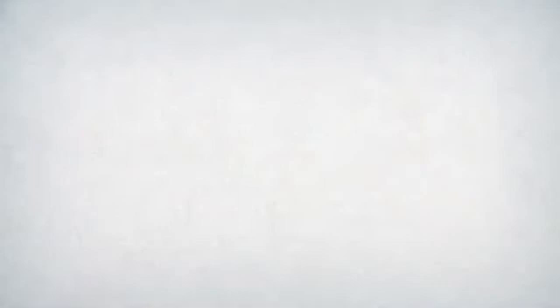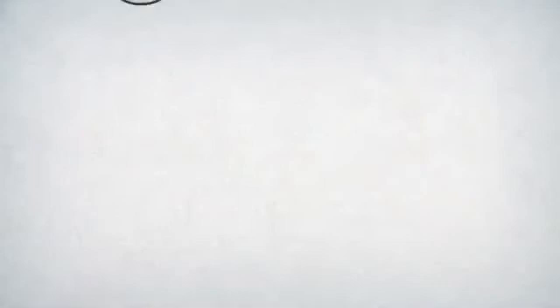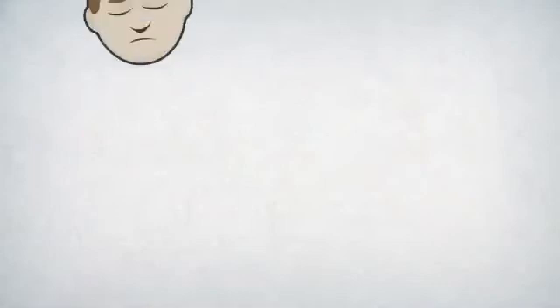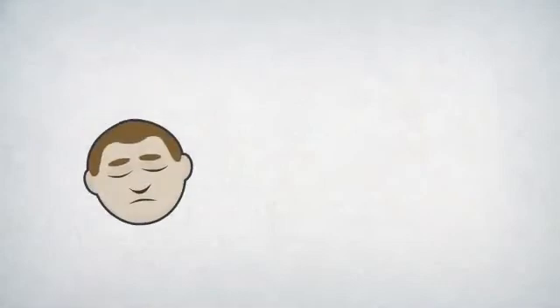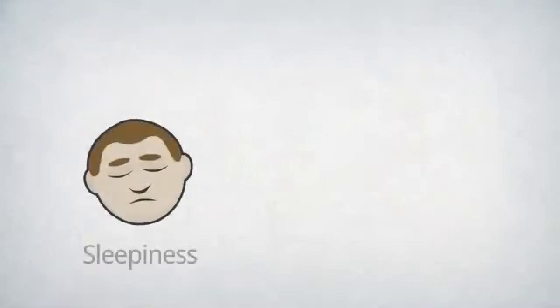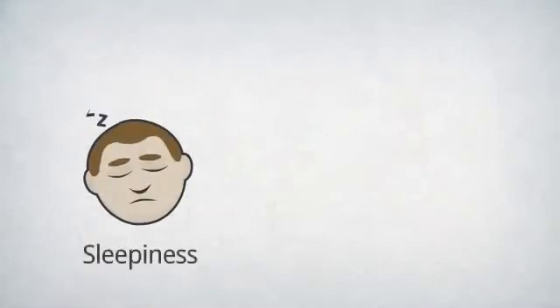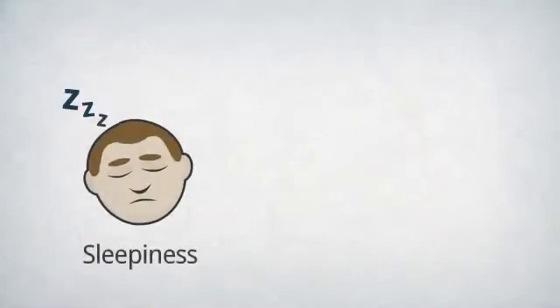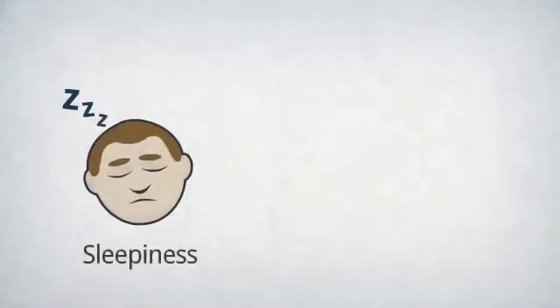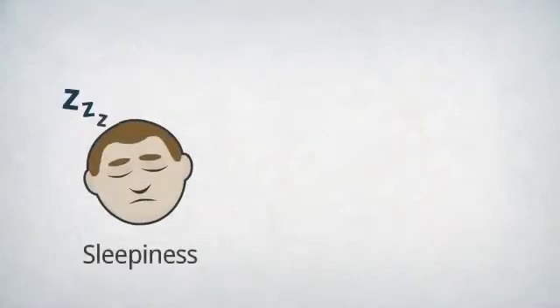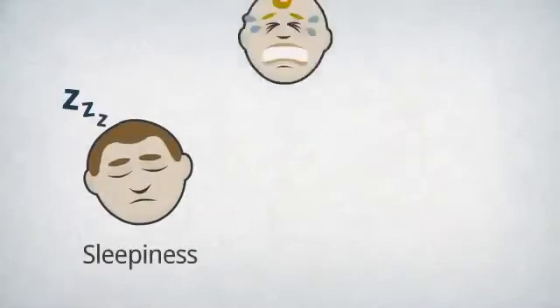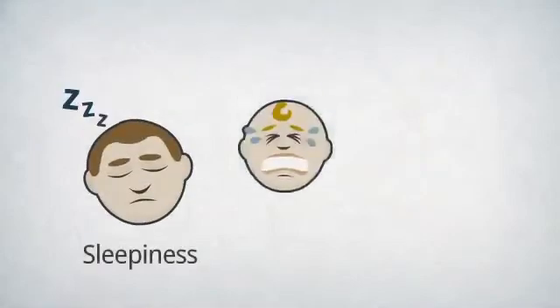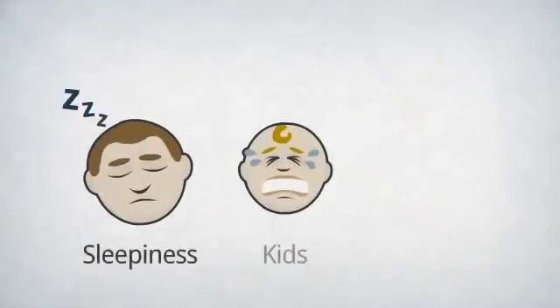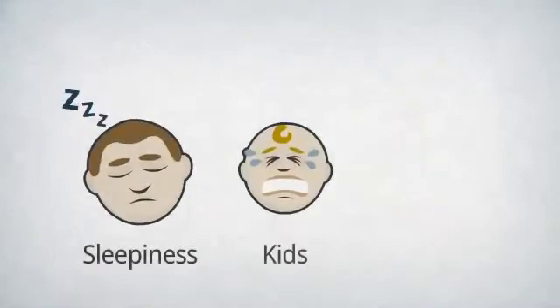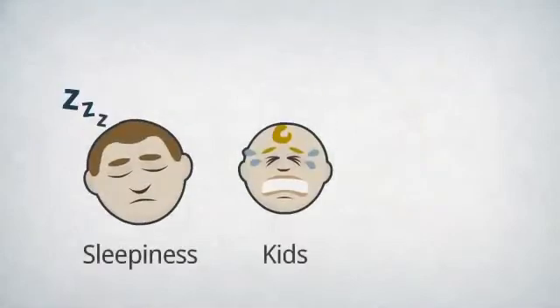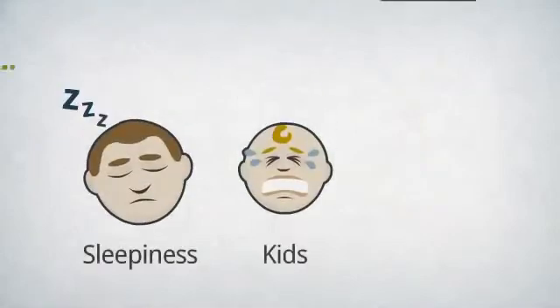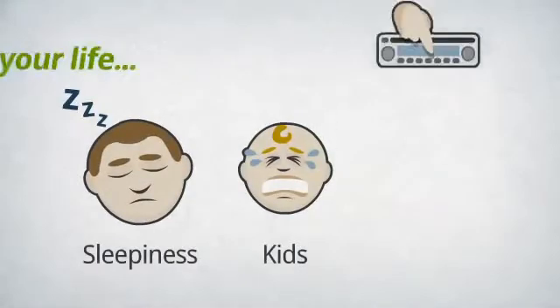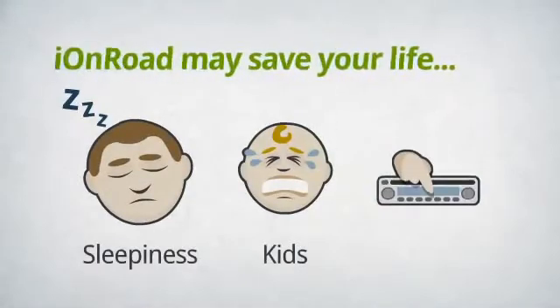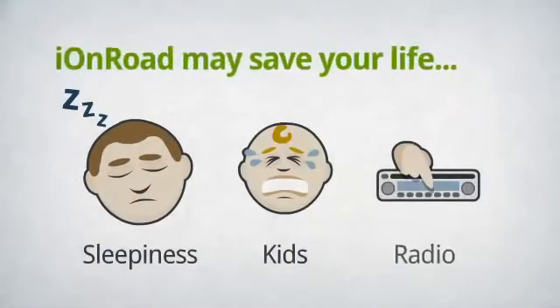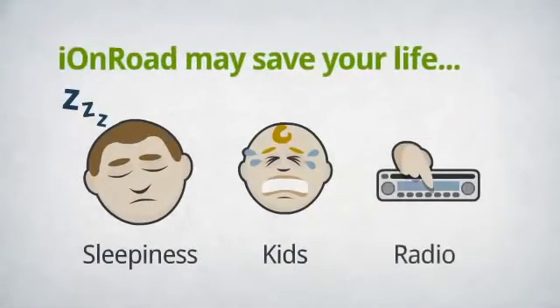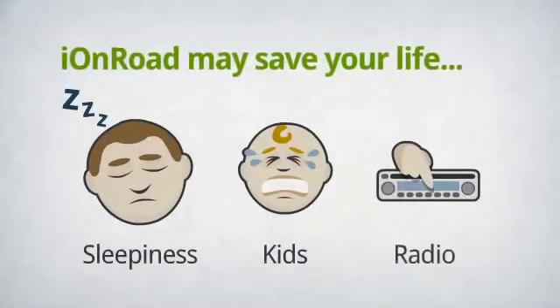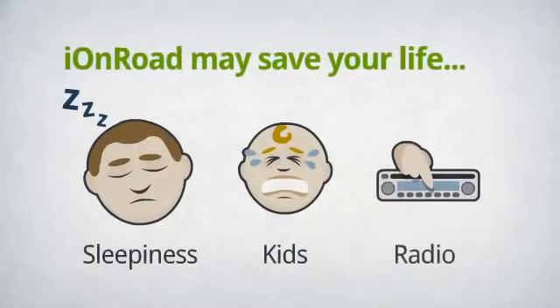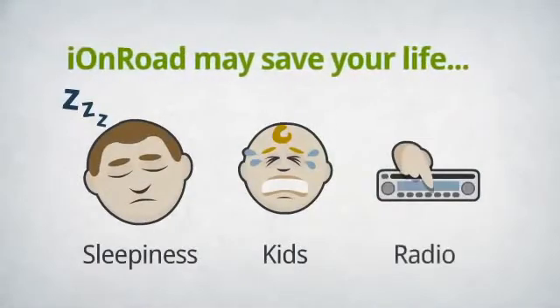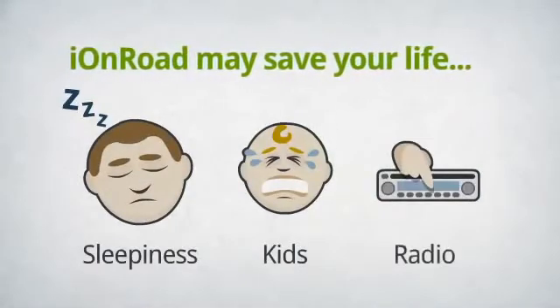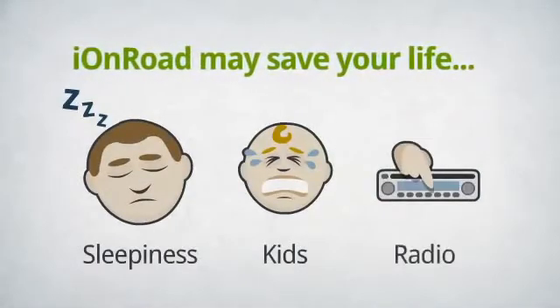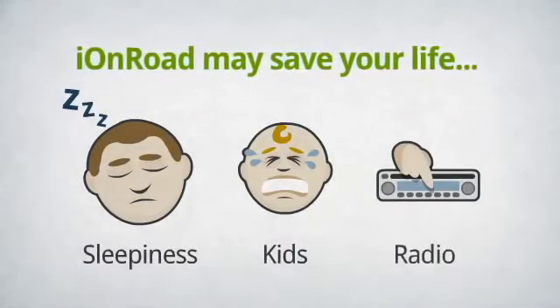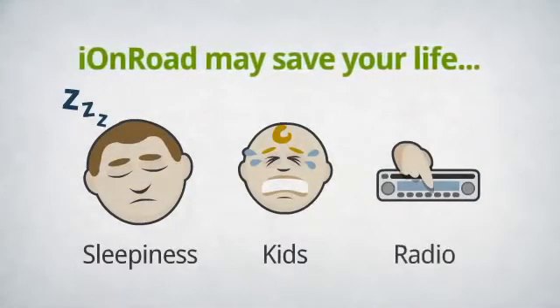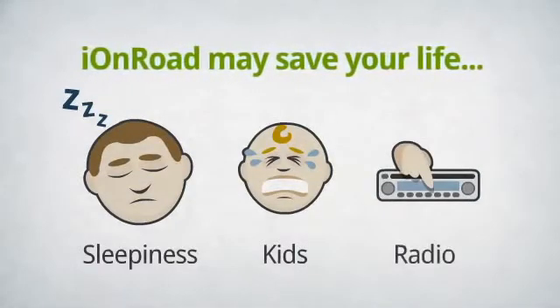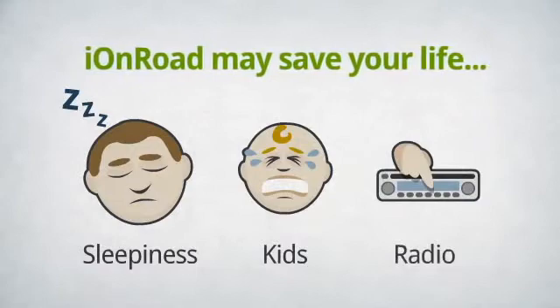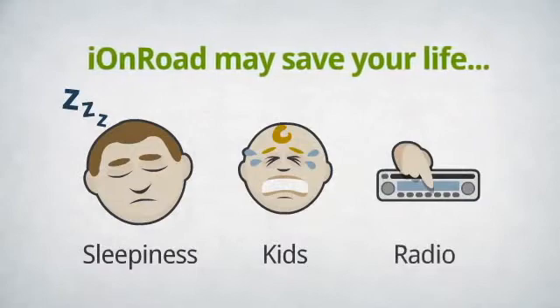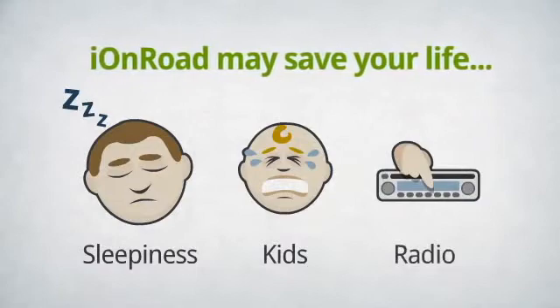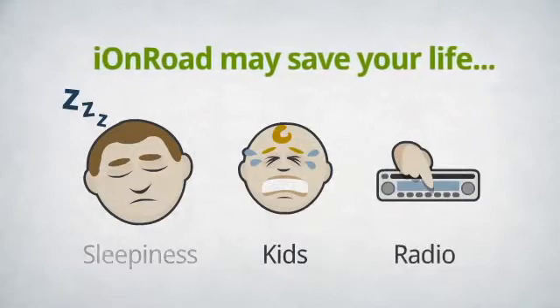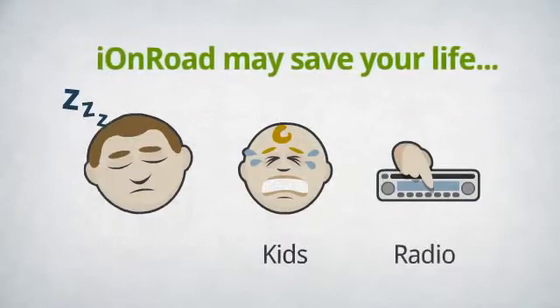Remember to use IonRoad every time you drive. It may save your life when you're distracted.